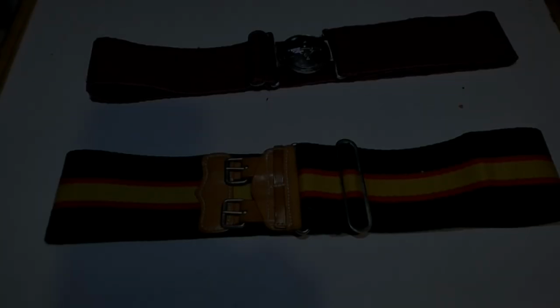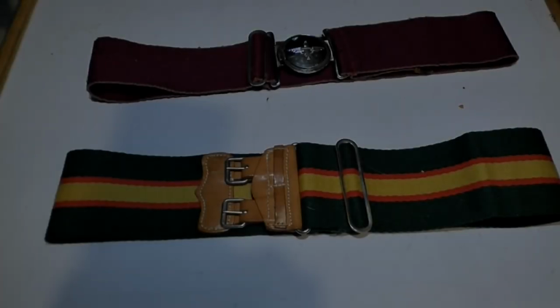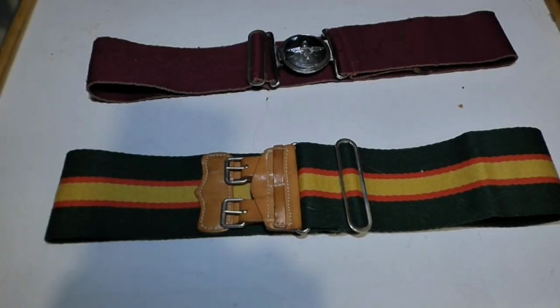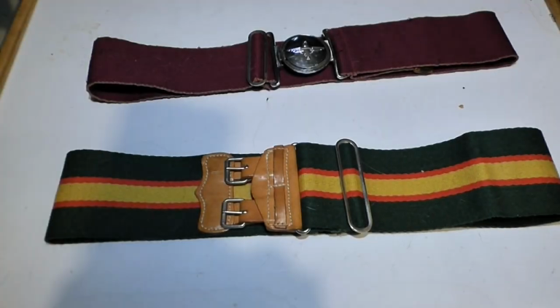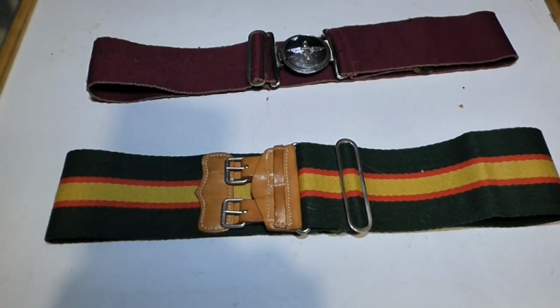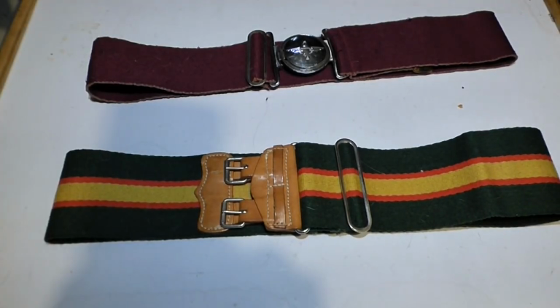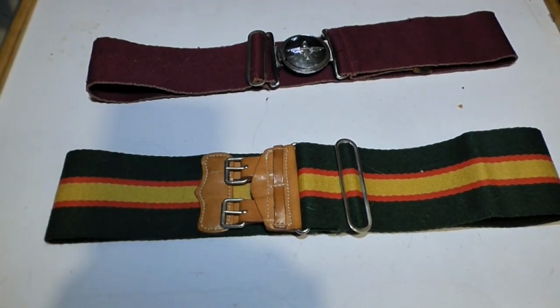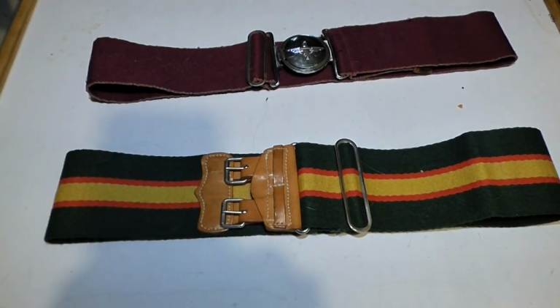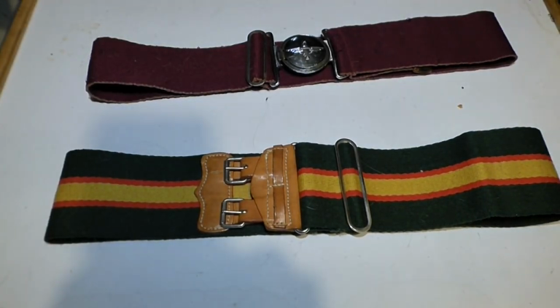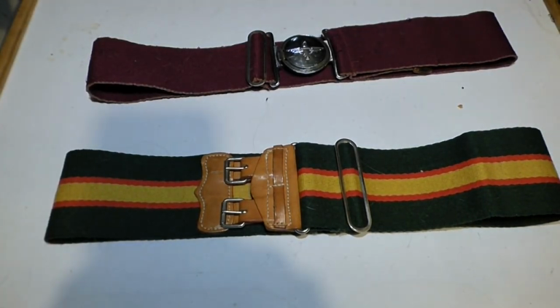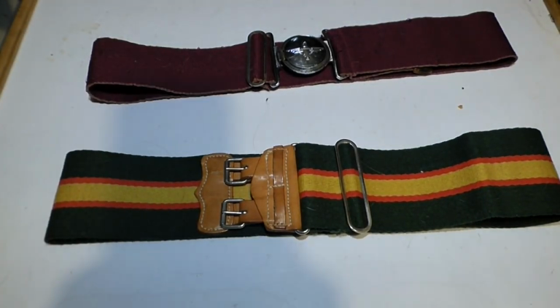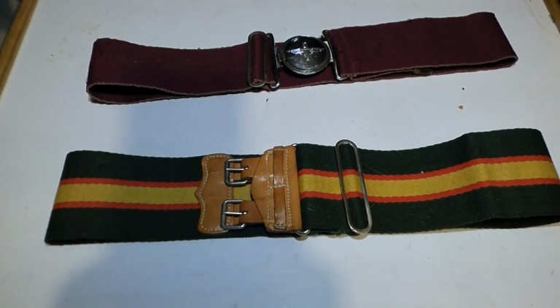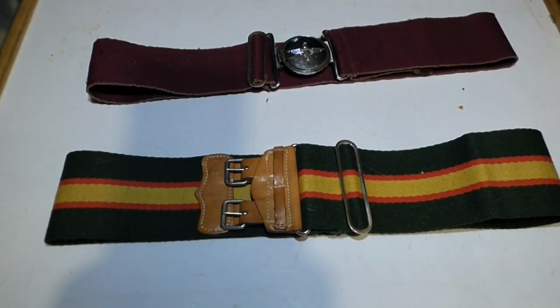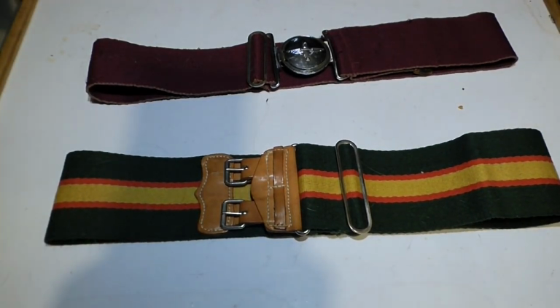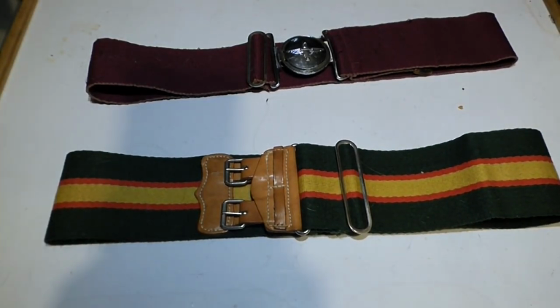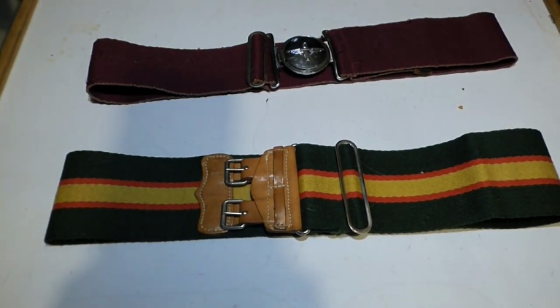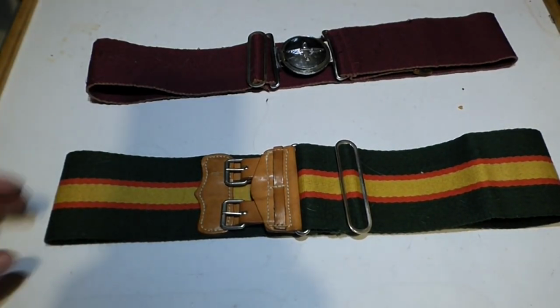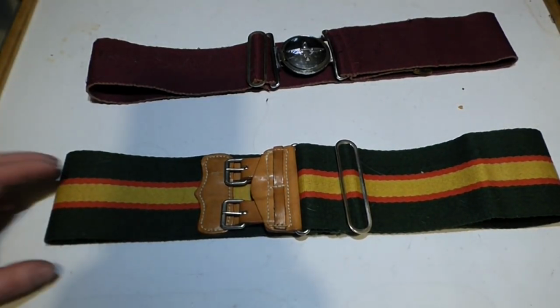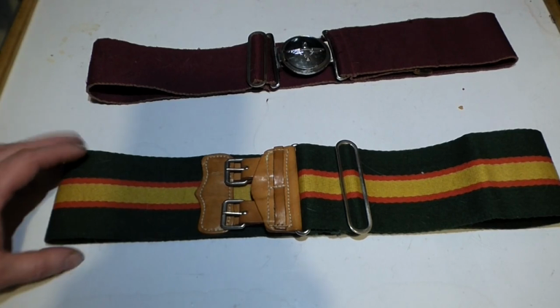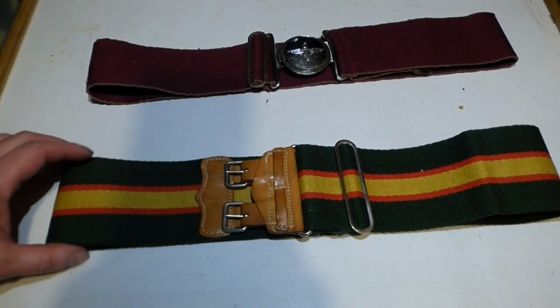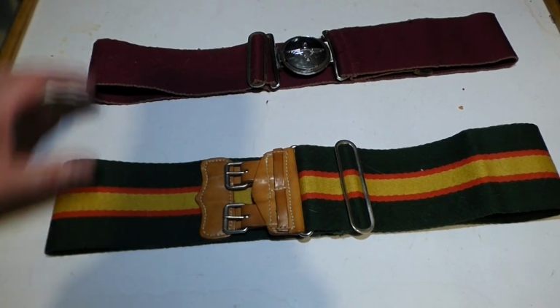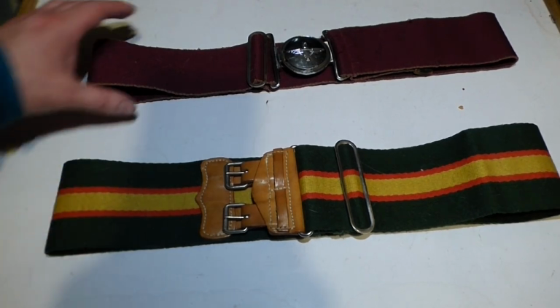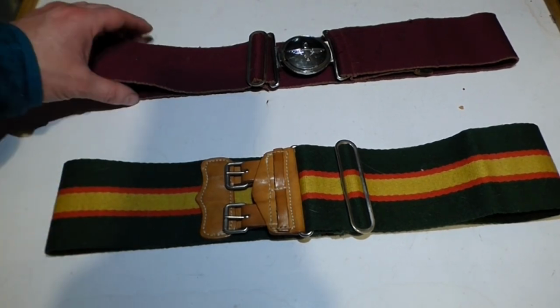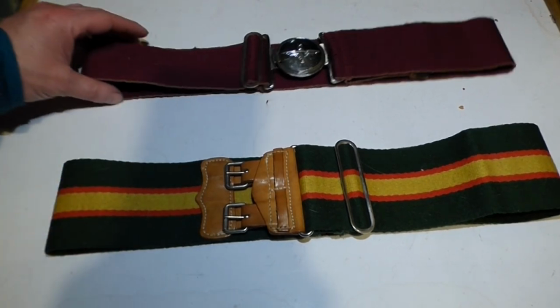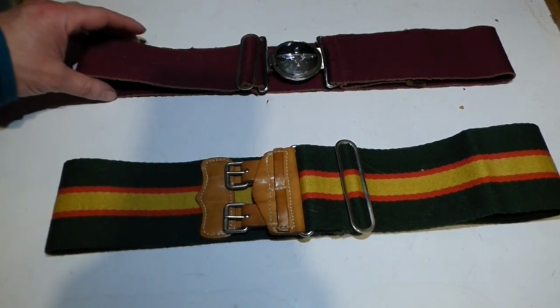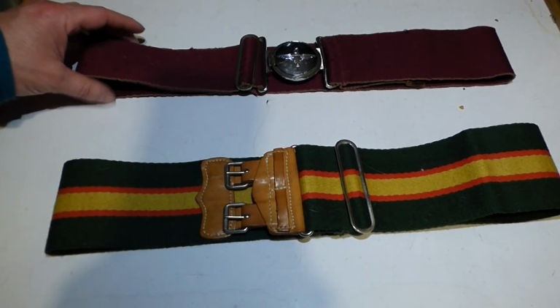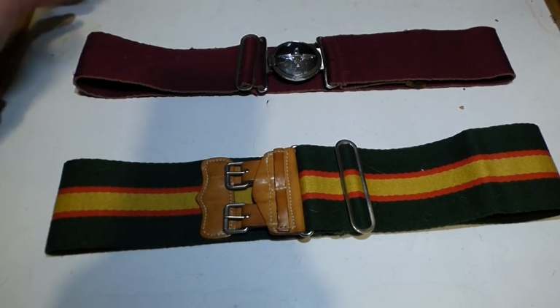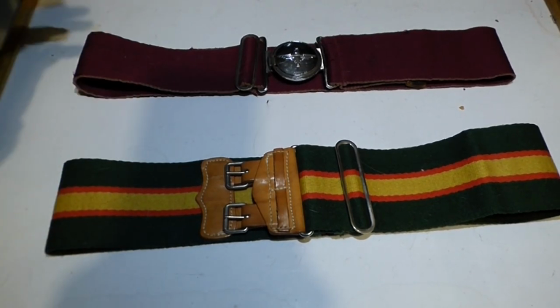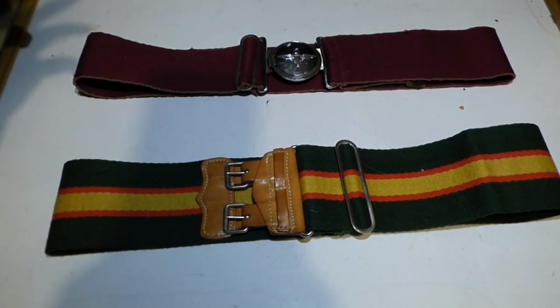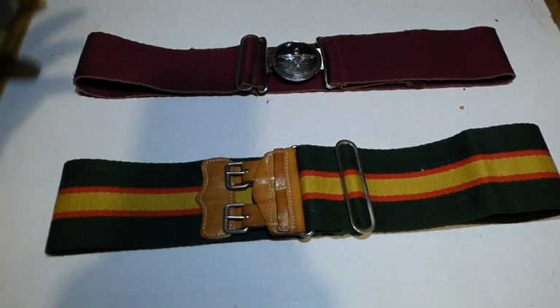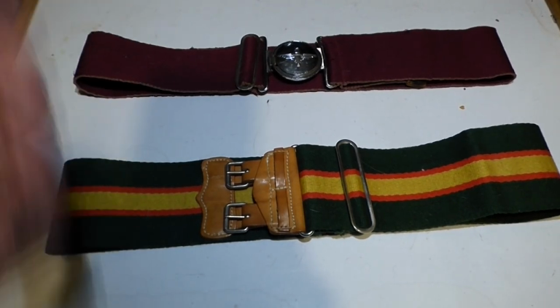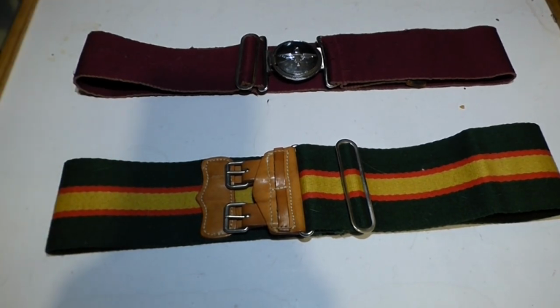Hello everyone, welcome to Aira Millage Collectibles. So in today's video, what we're looking at are these staple belts.